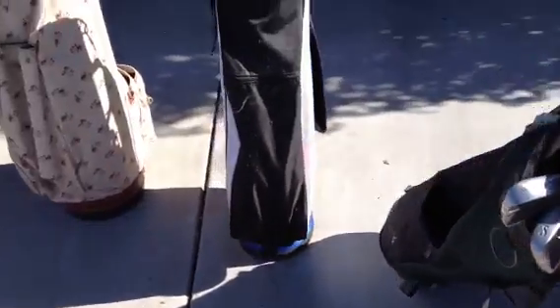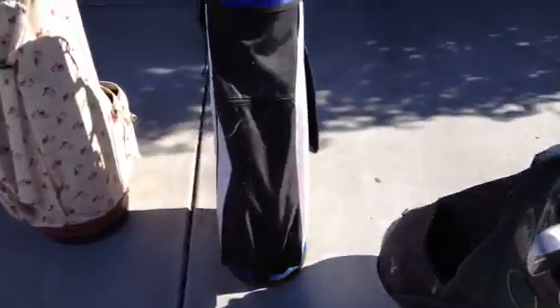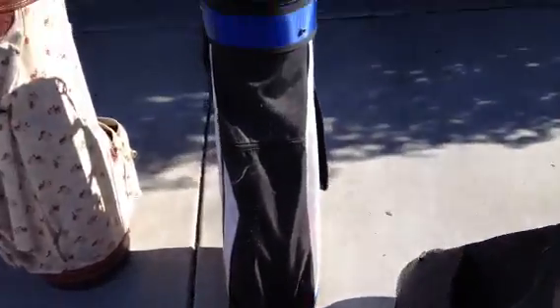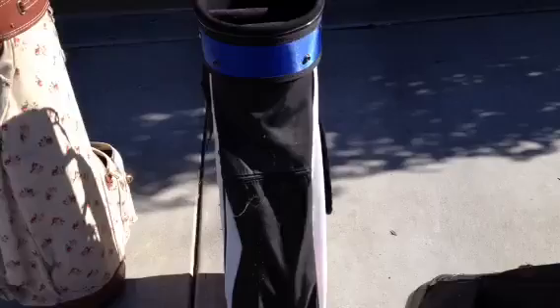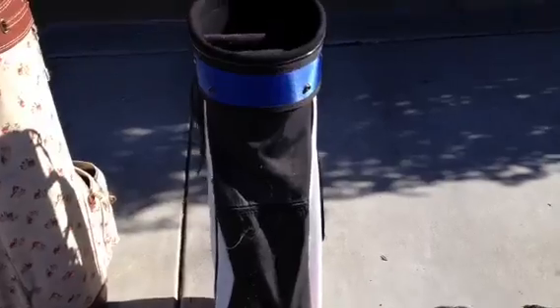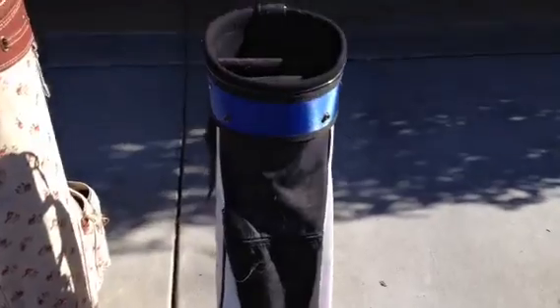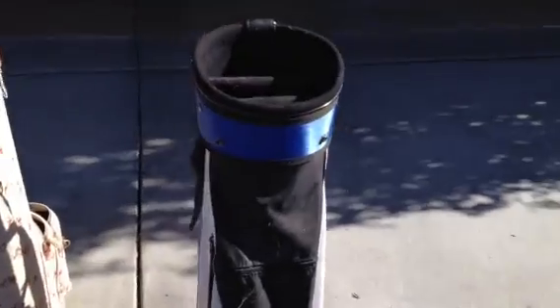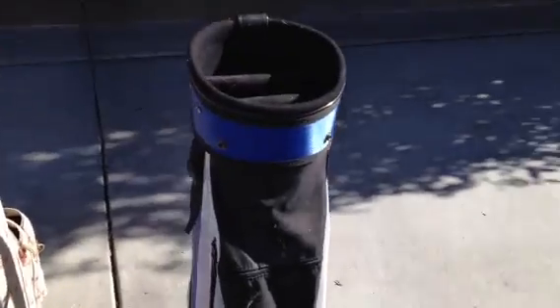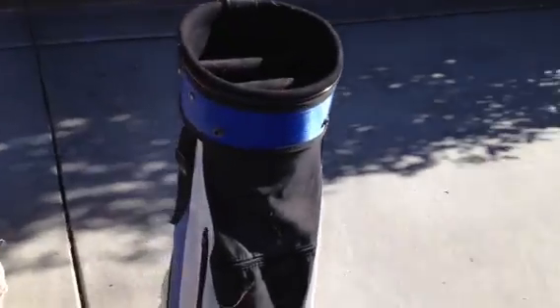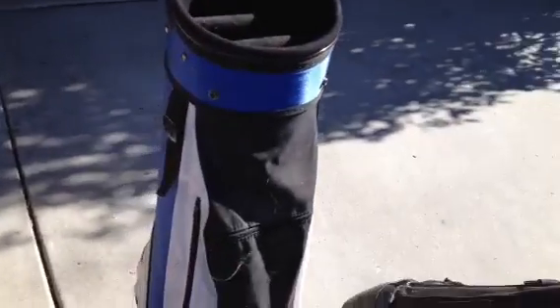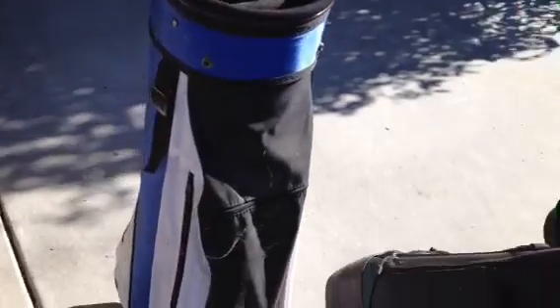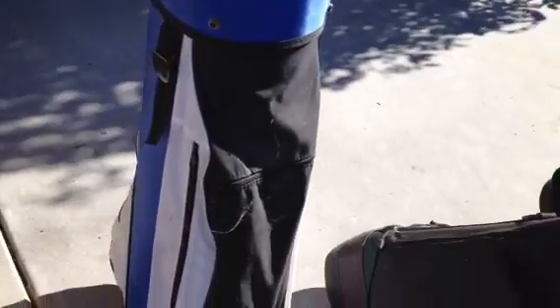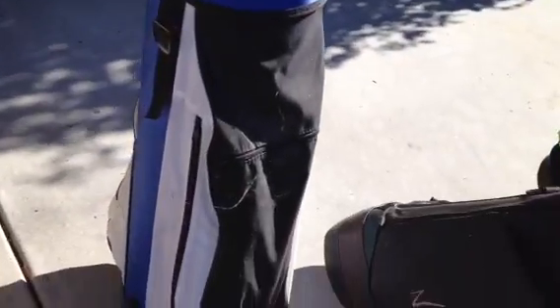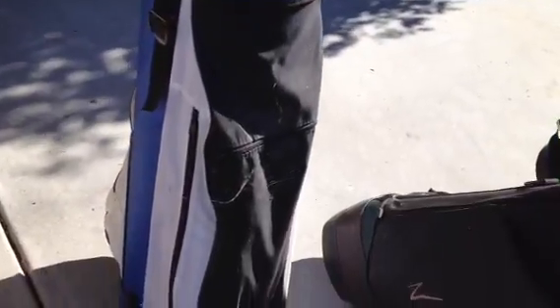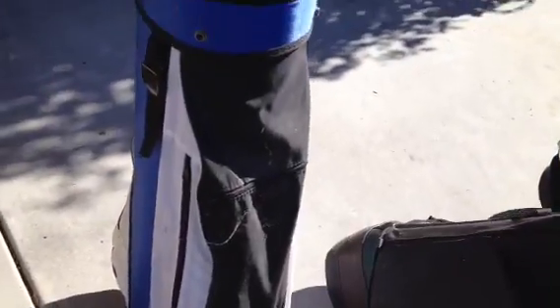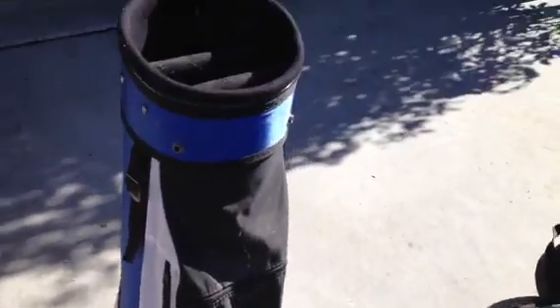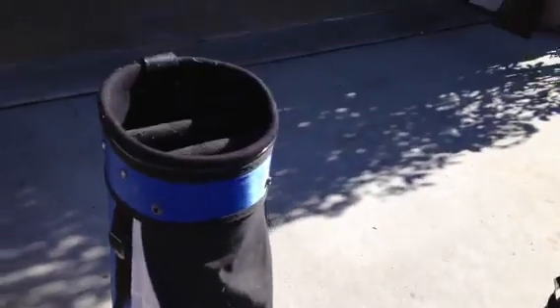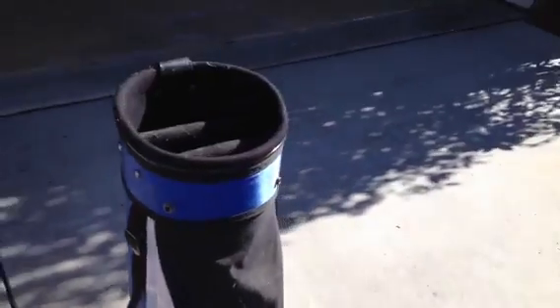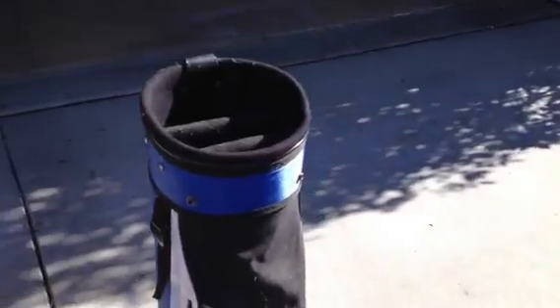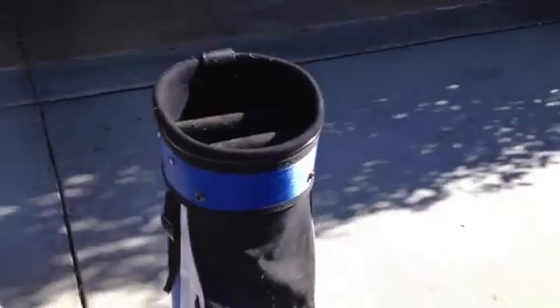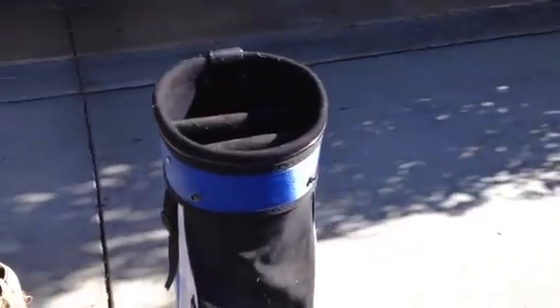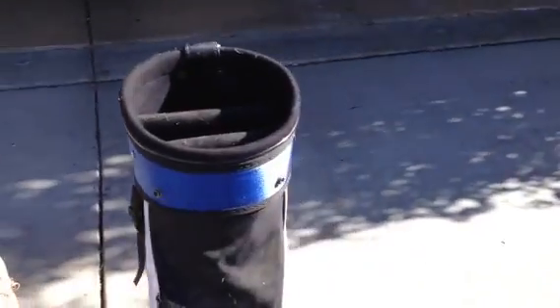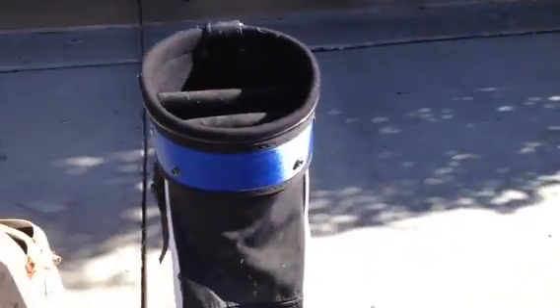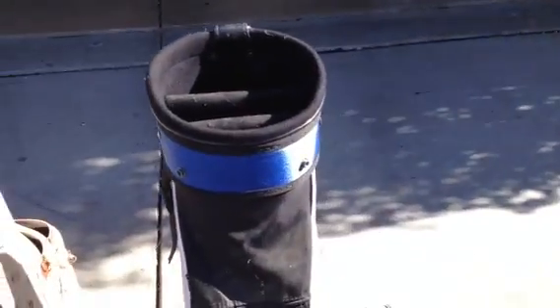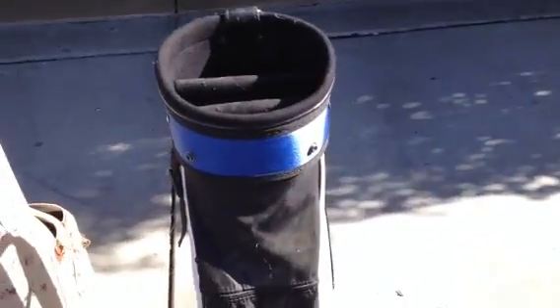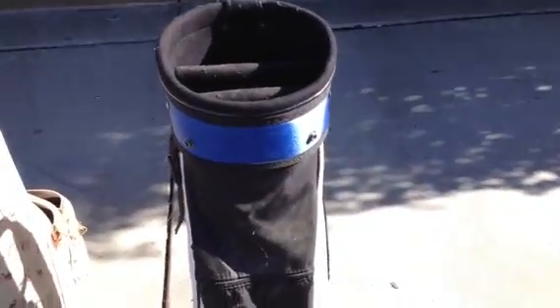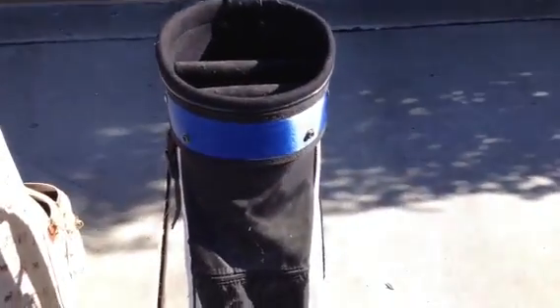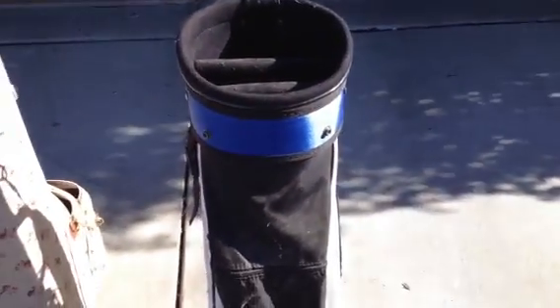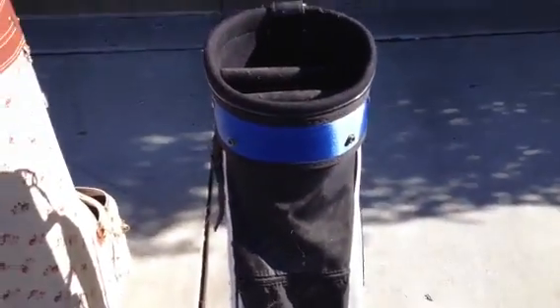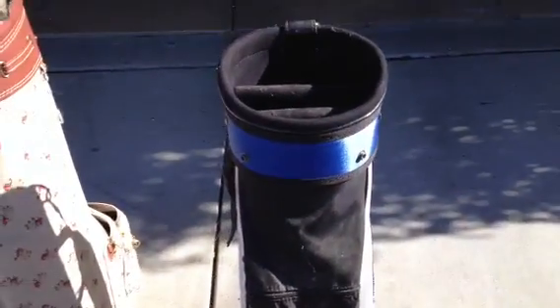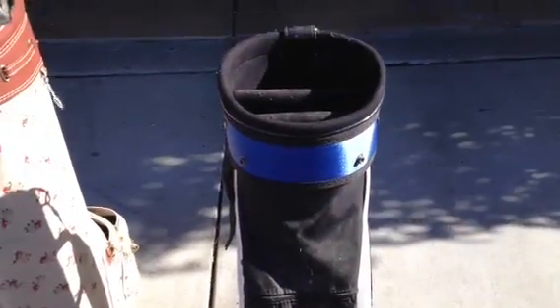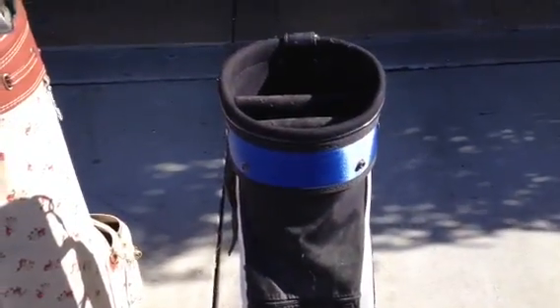Then here is a bag in rough condition. It doesn't have a kickstand, so I'll probably only be able to get about $5 for it.